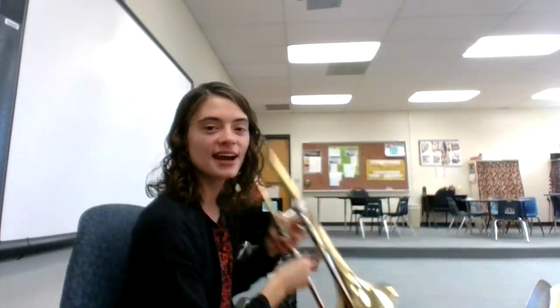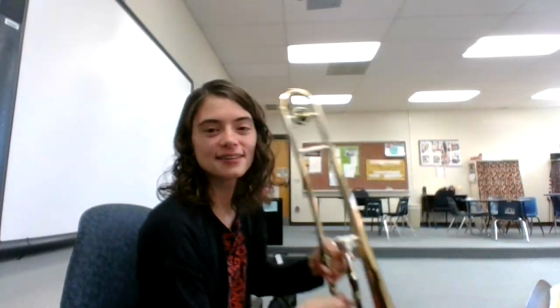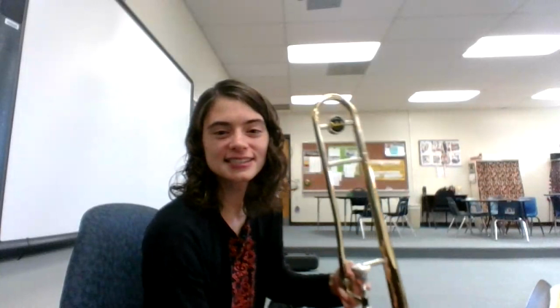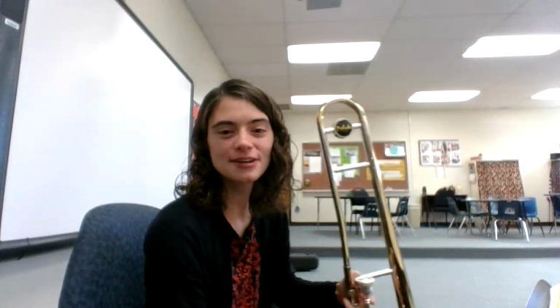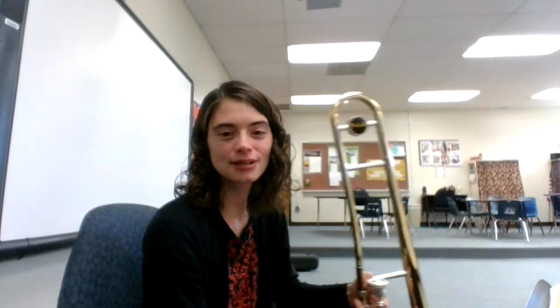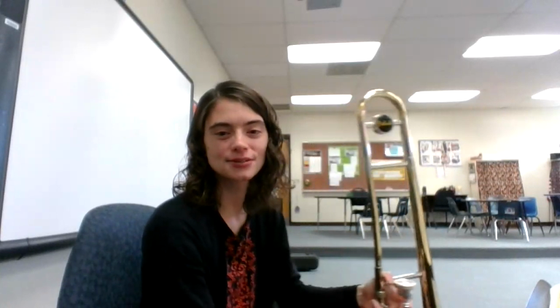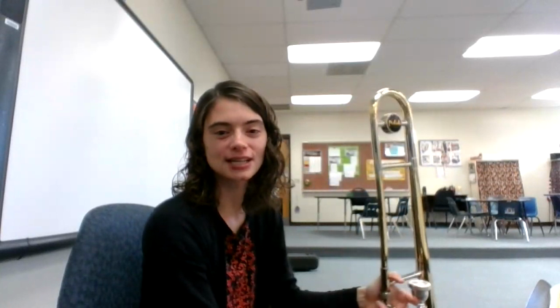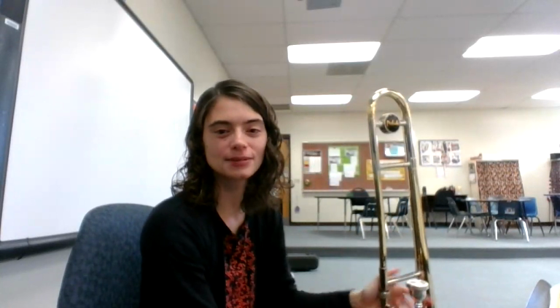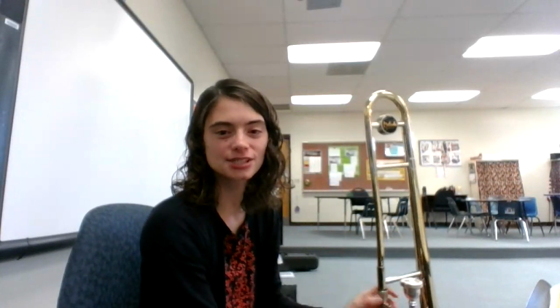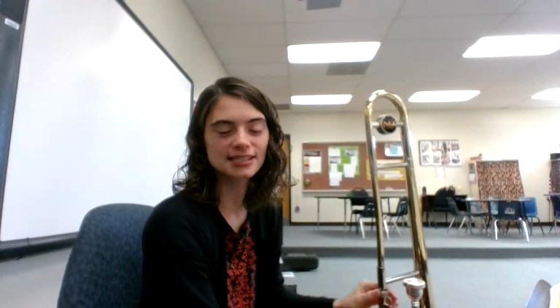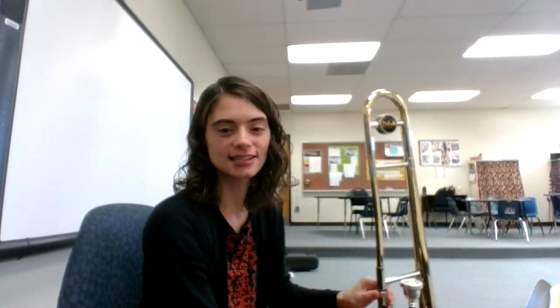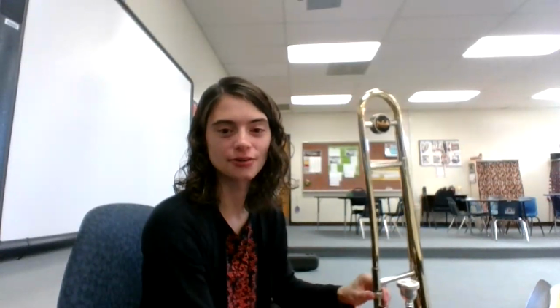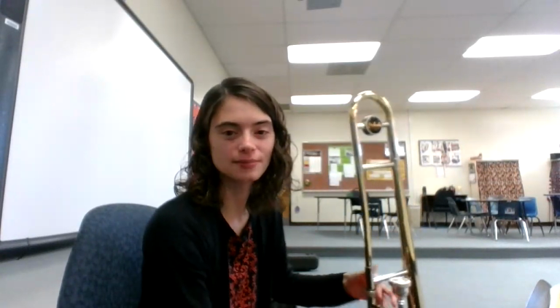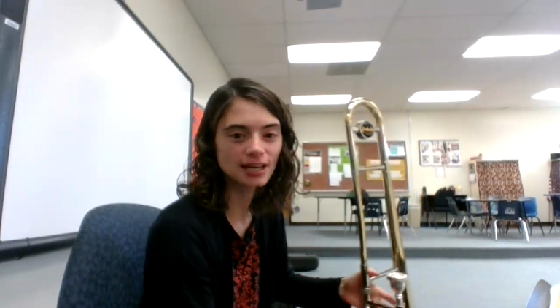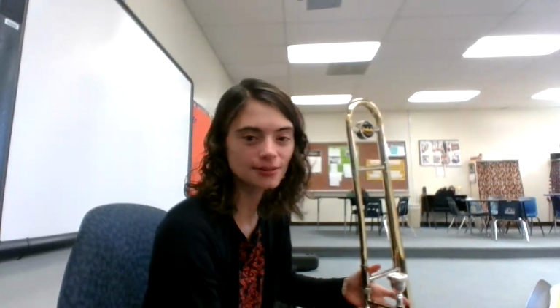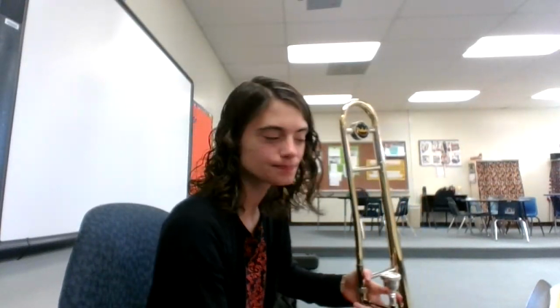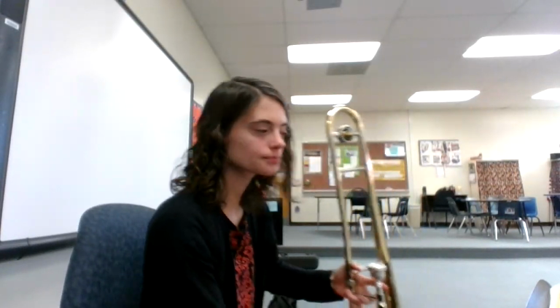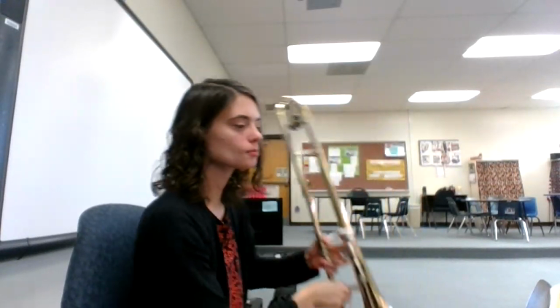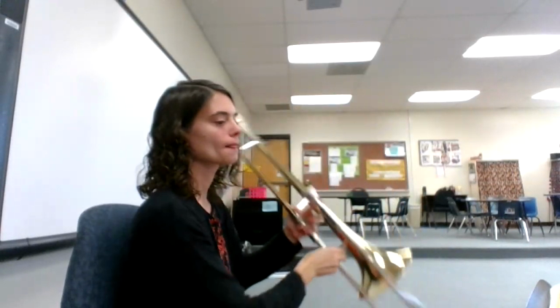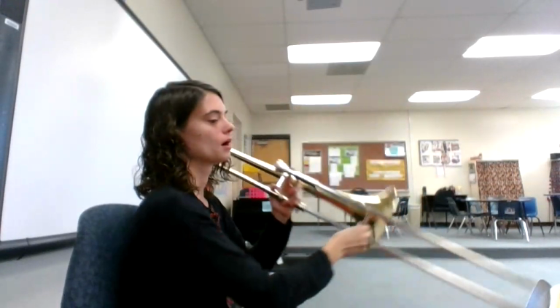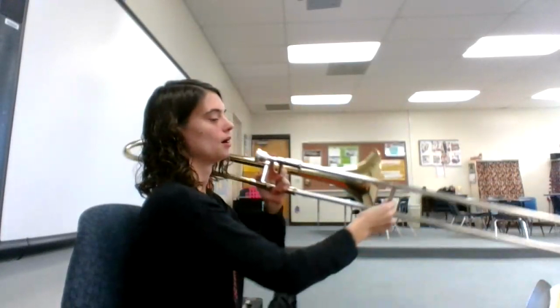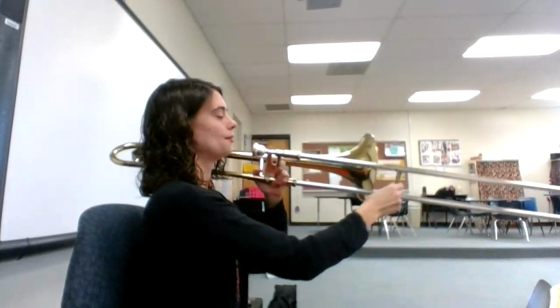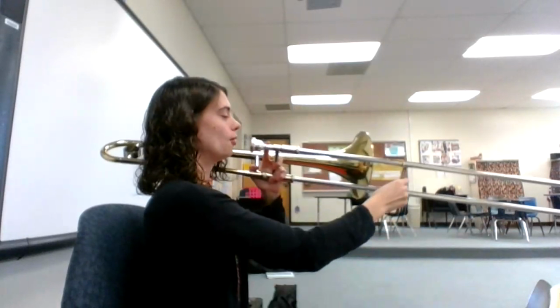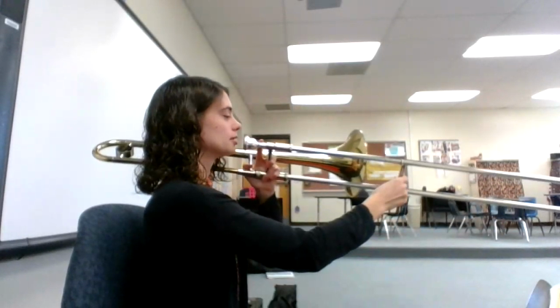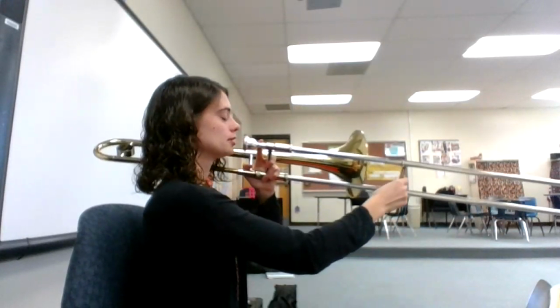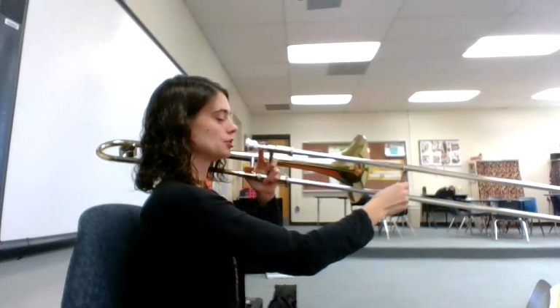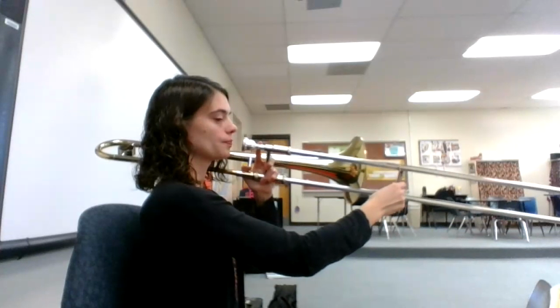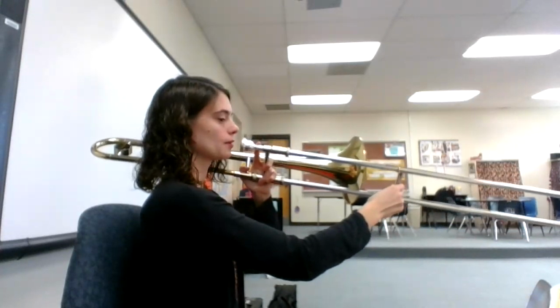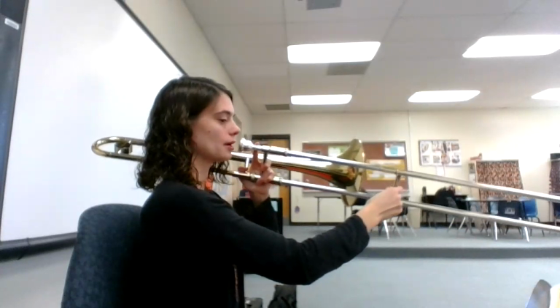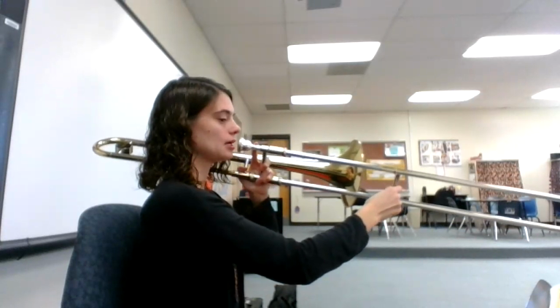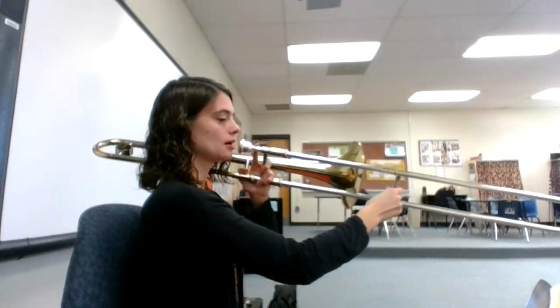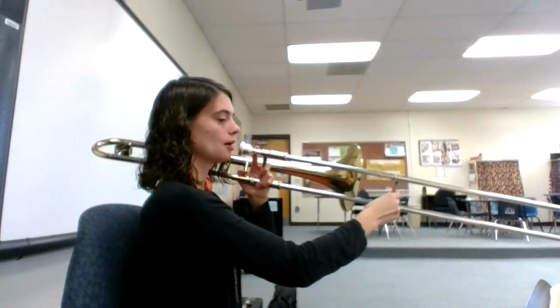Let's see if we can do the slide positions and say the note names together. One, two, ready, go!